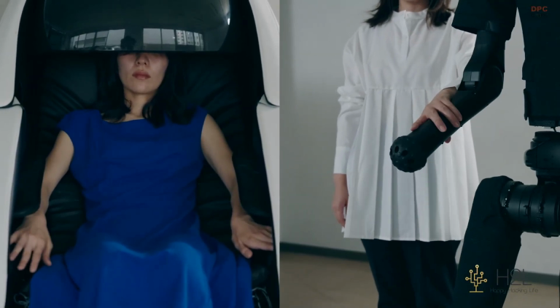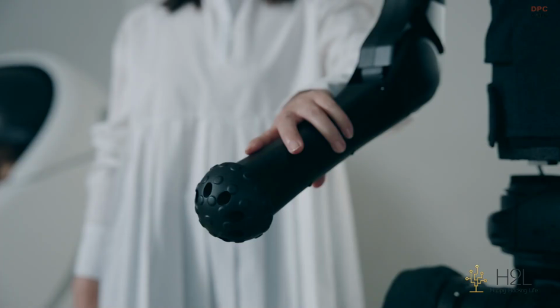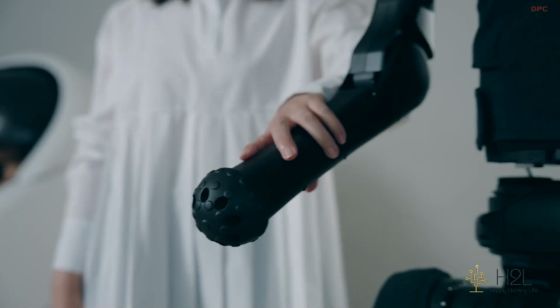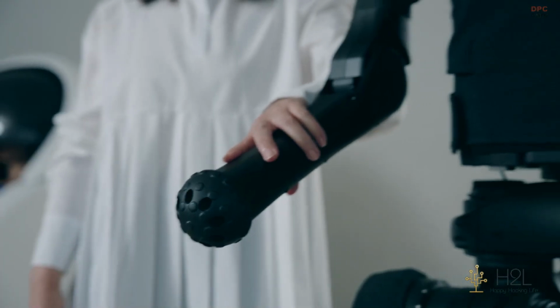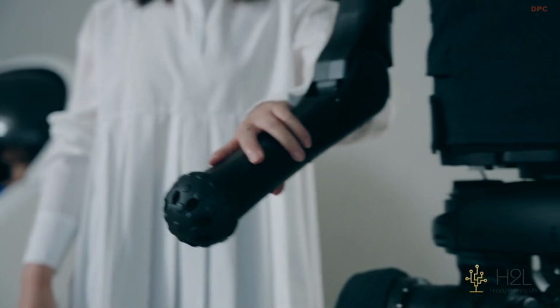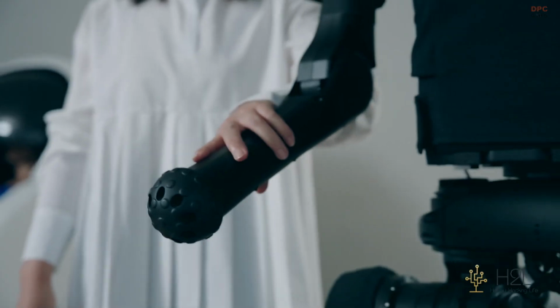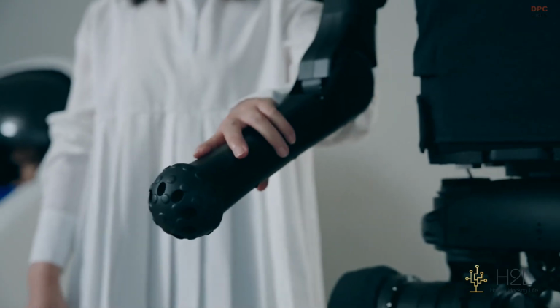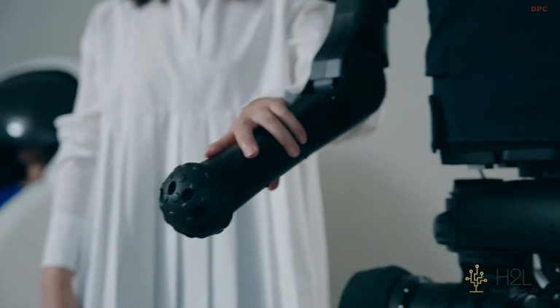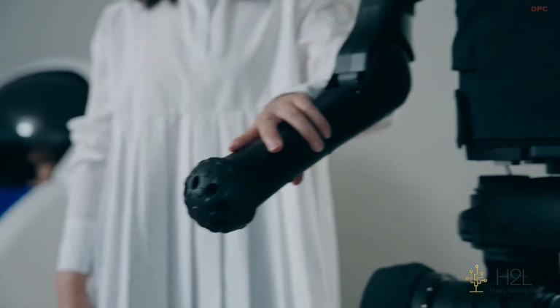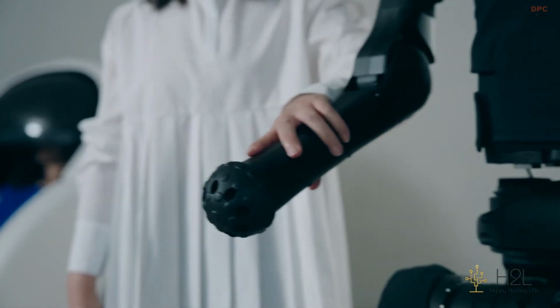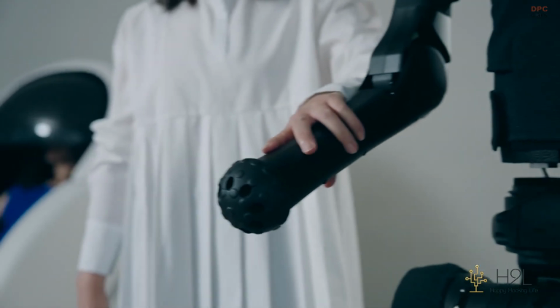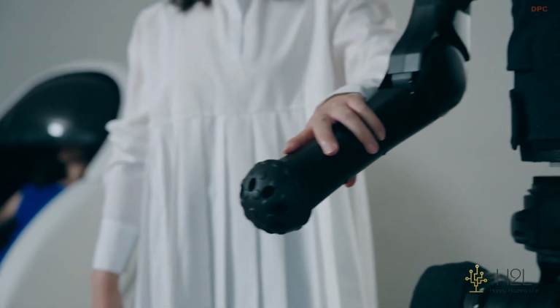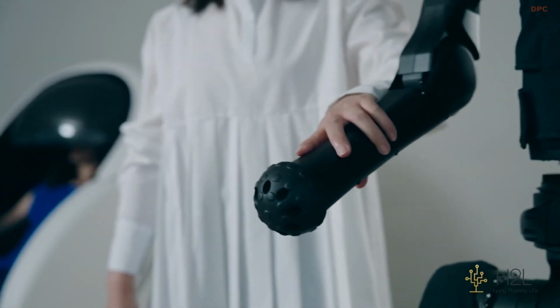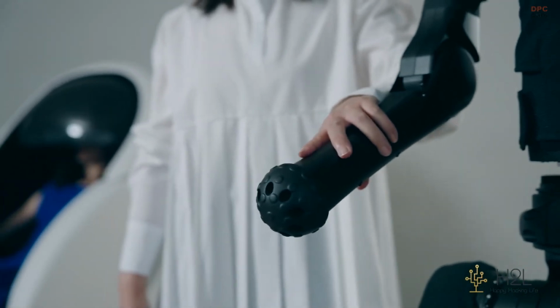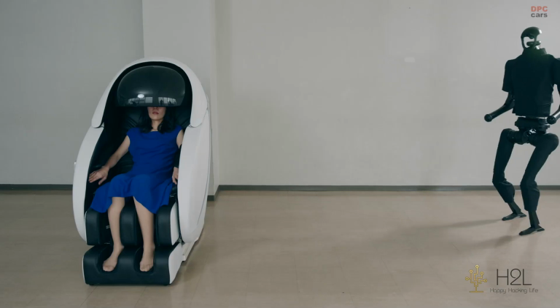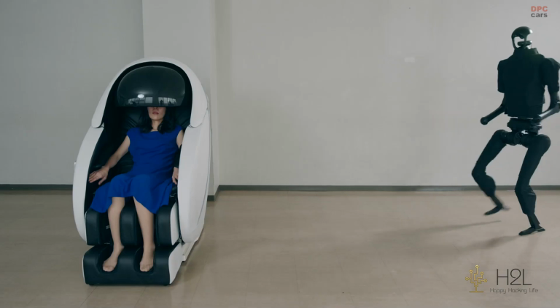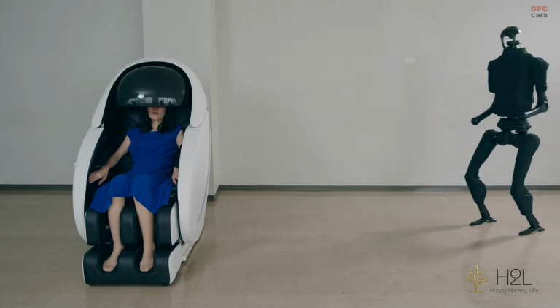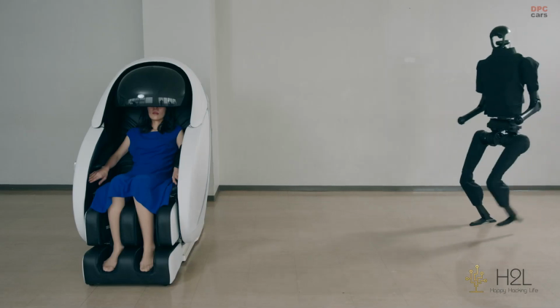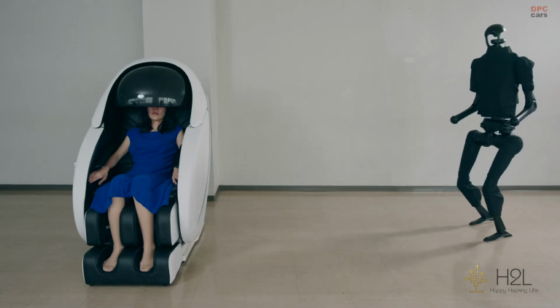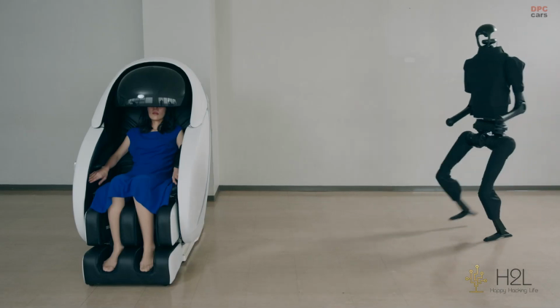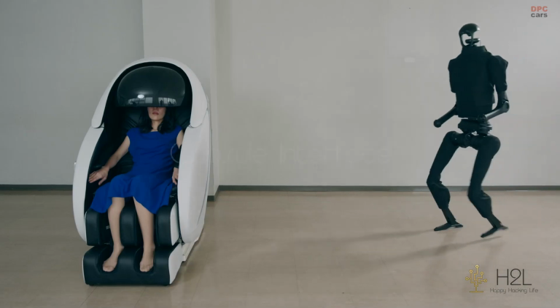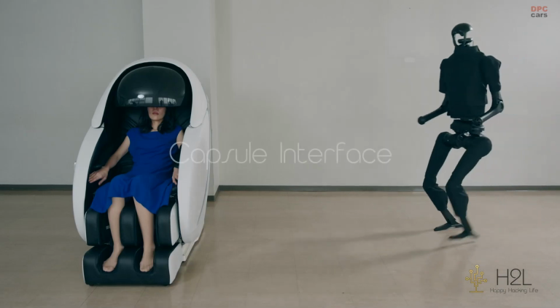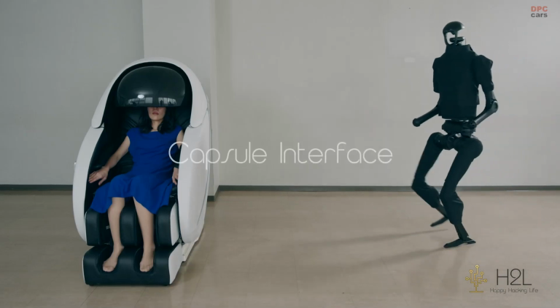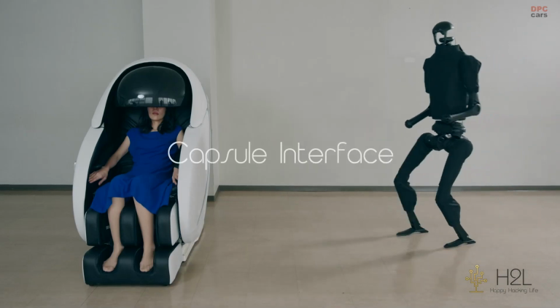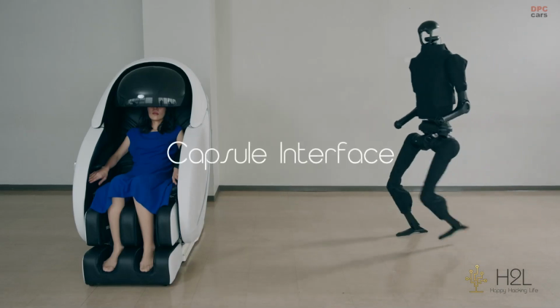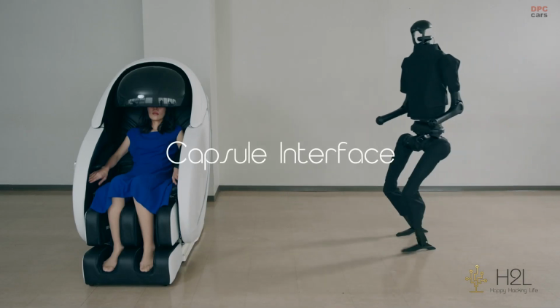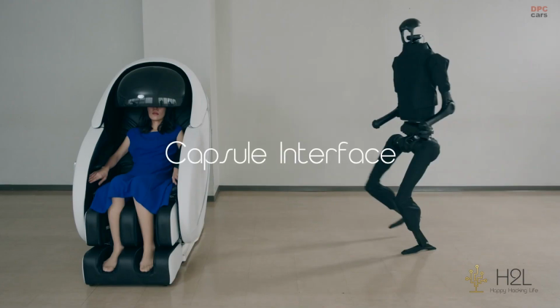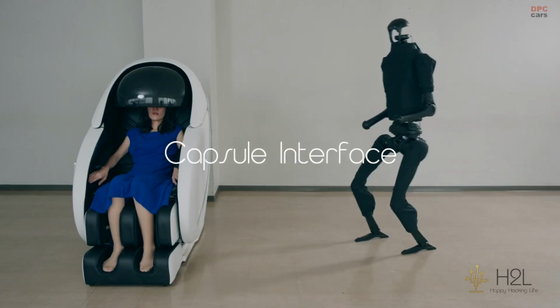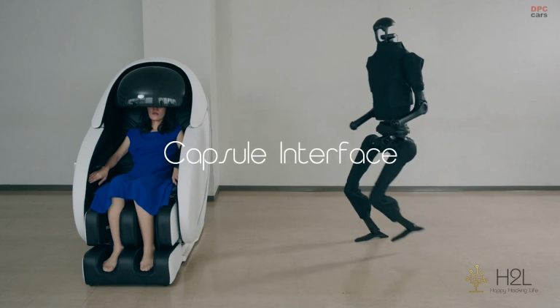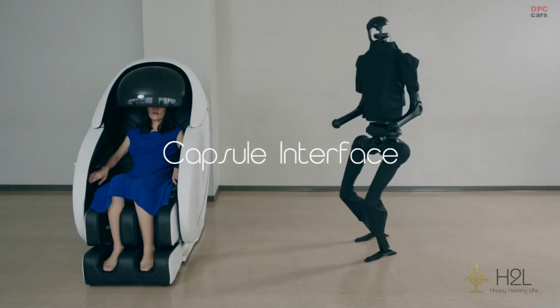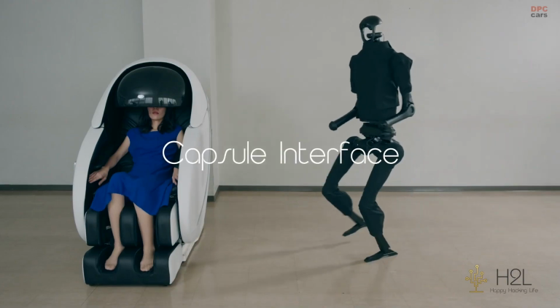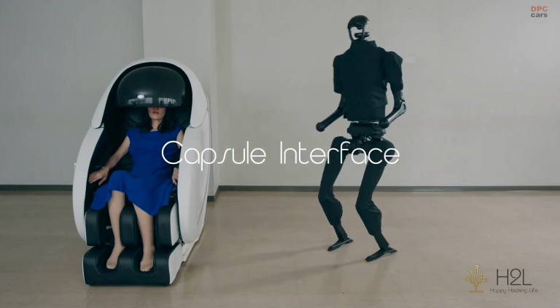H2L believes this technology could help with caregiving, agriculture, hazardous zones, and more.